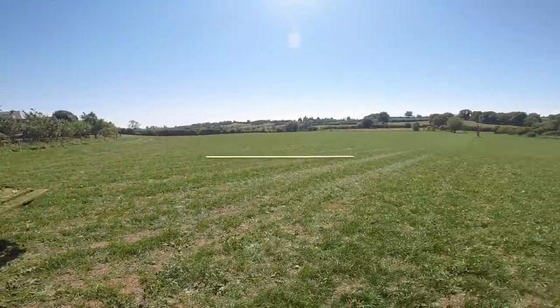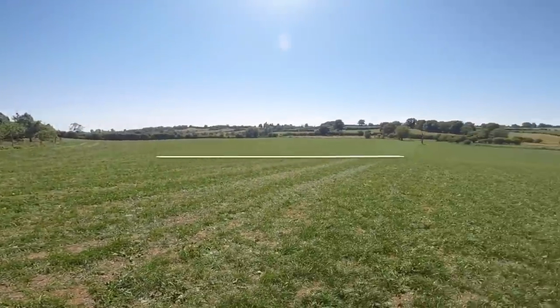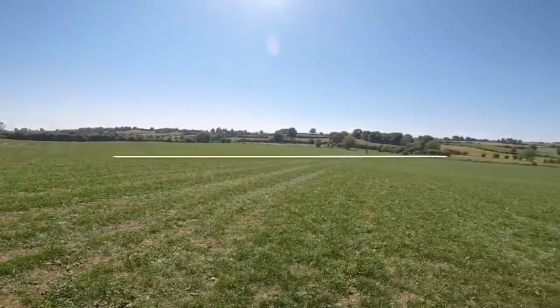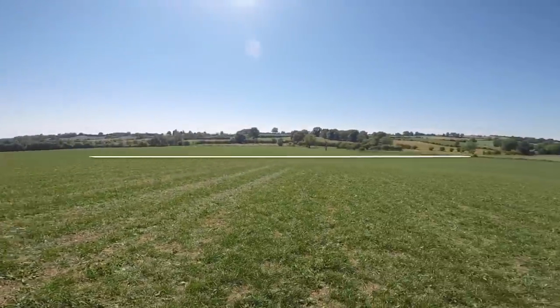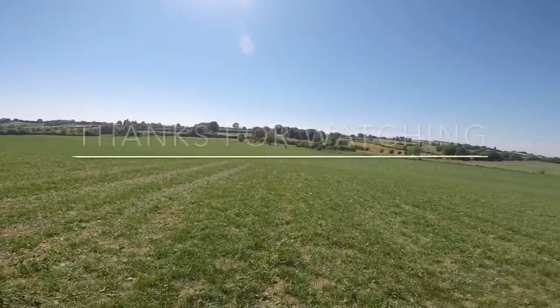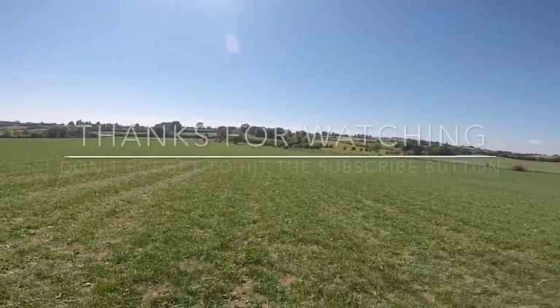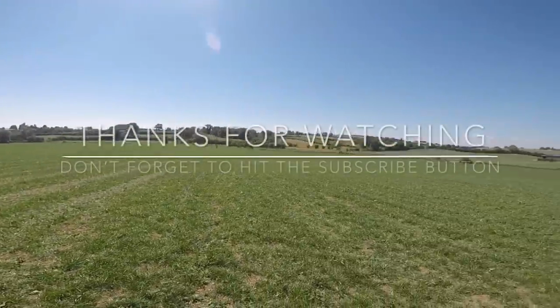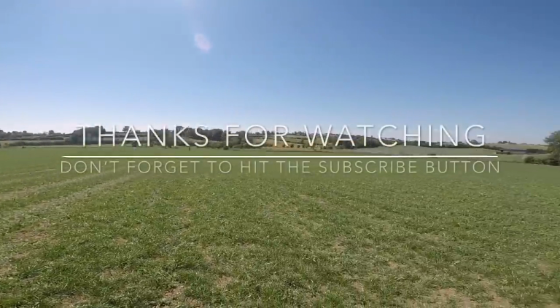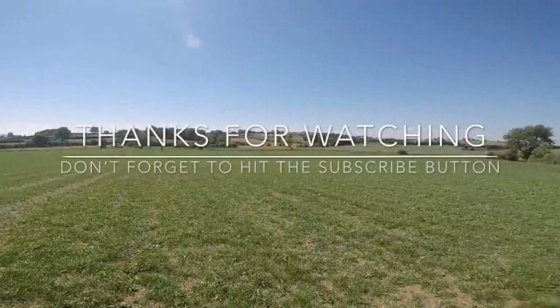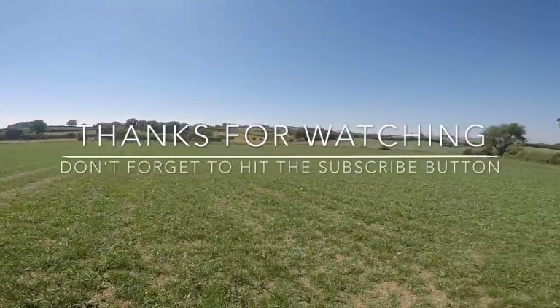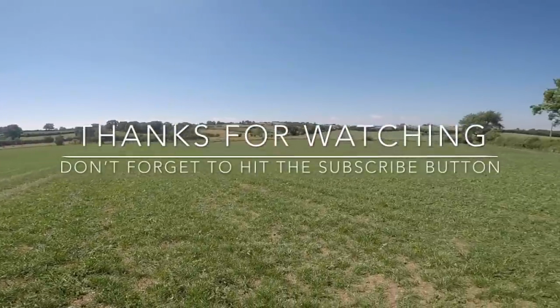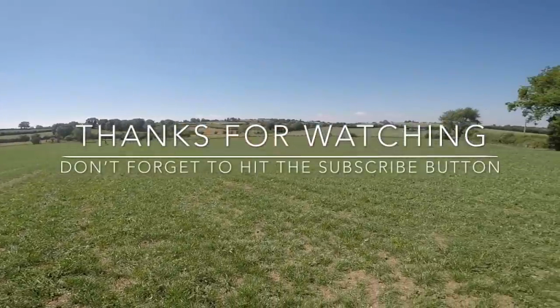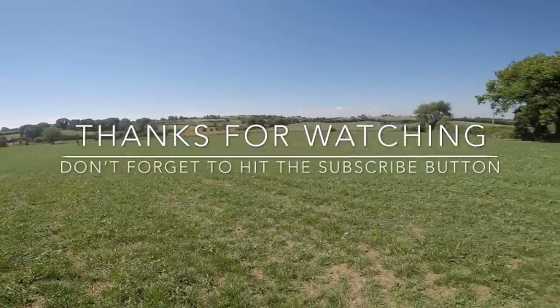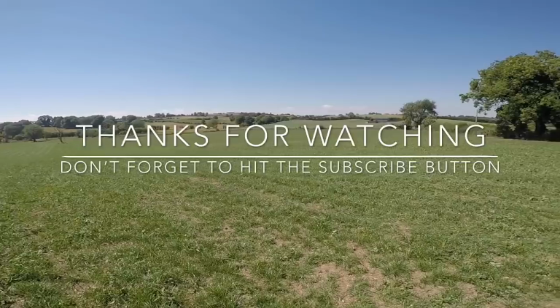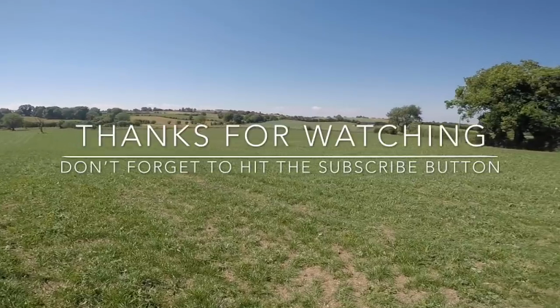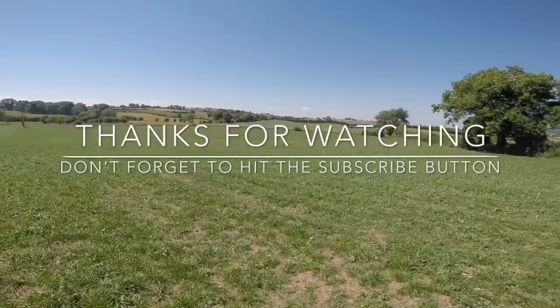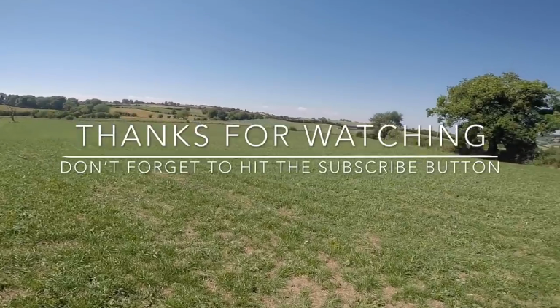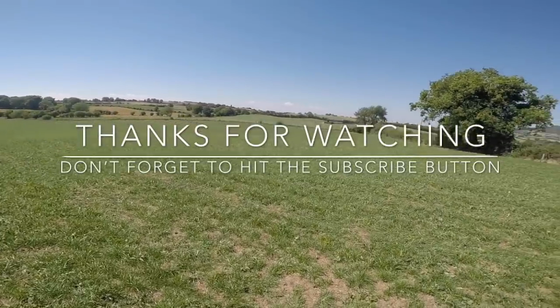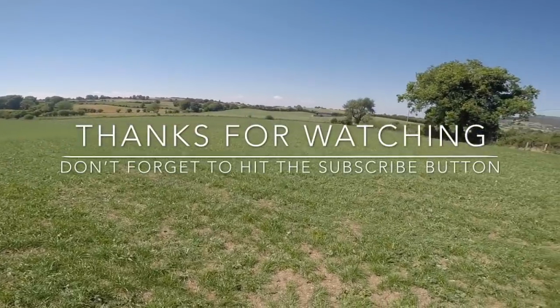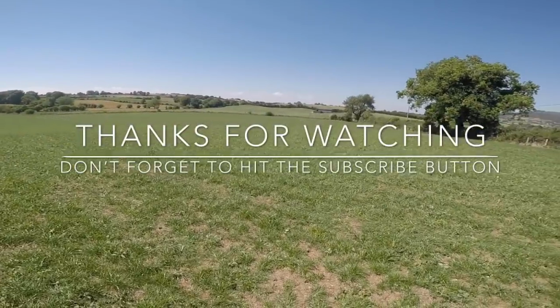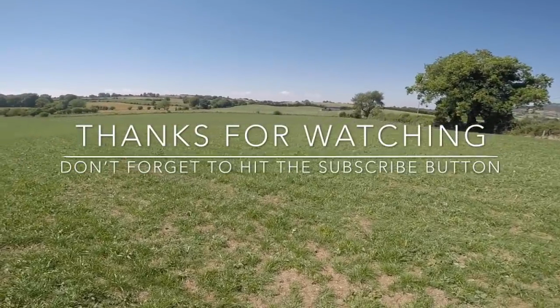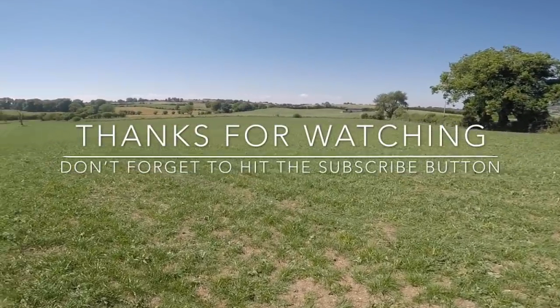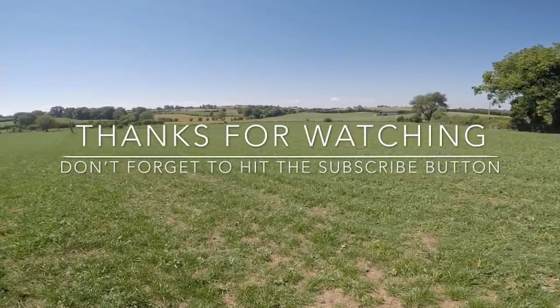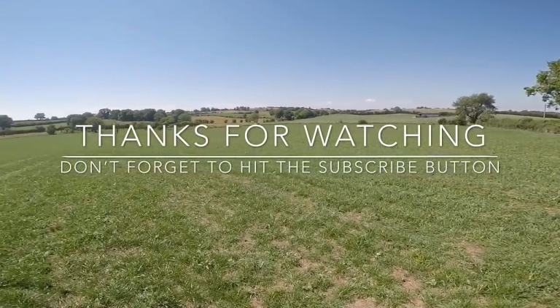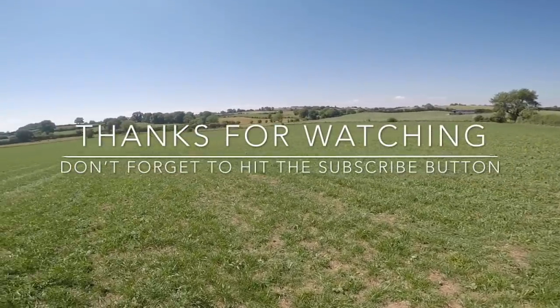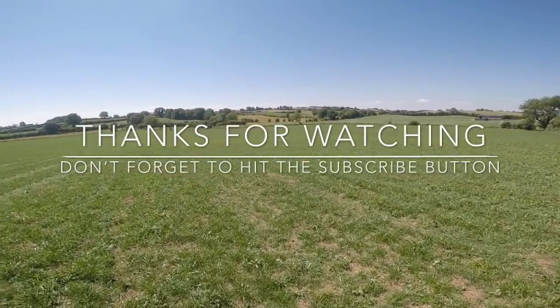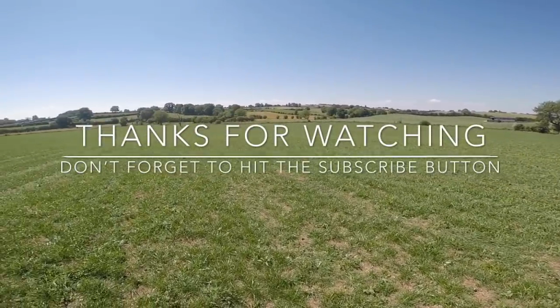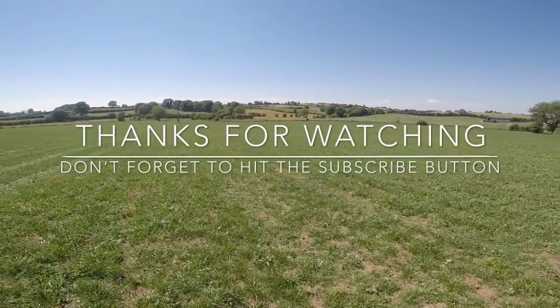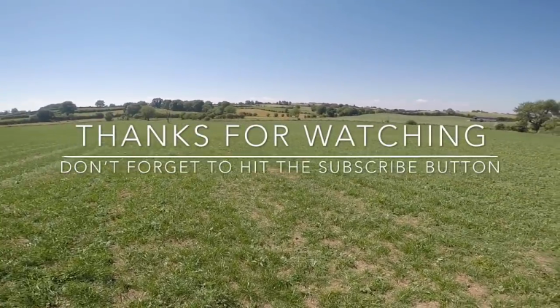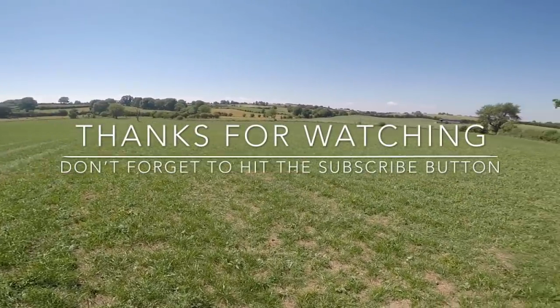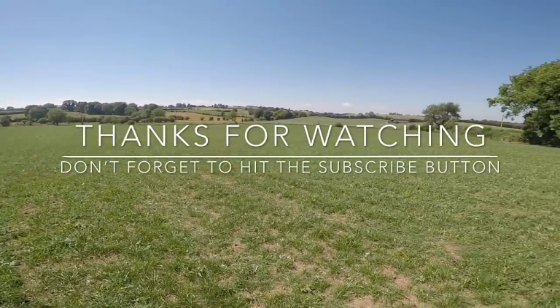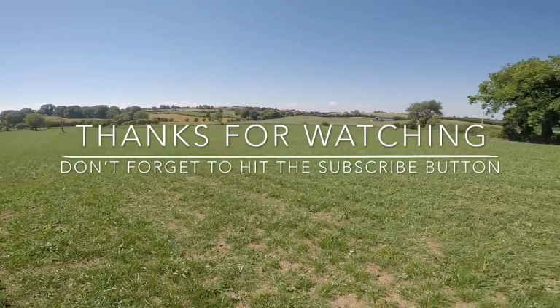So that's it for today. I hope you enjoyed this video. Thank you very much for watching, and we'll see you in the next one.